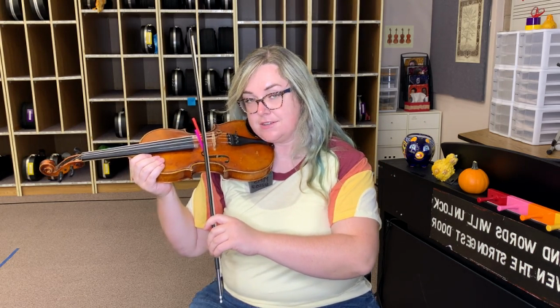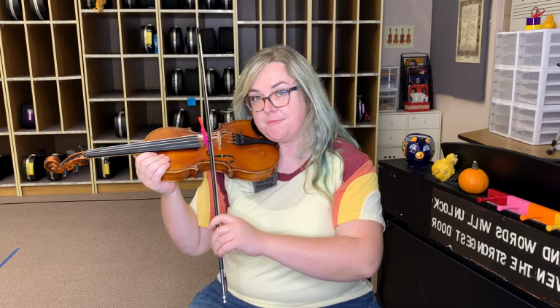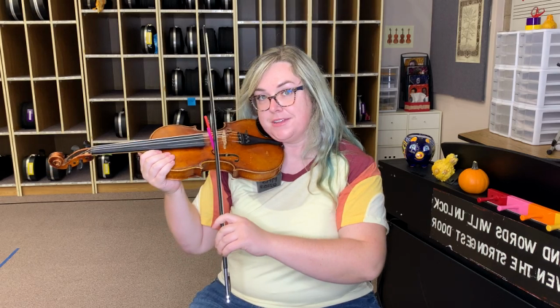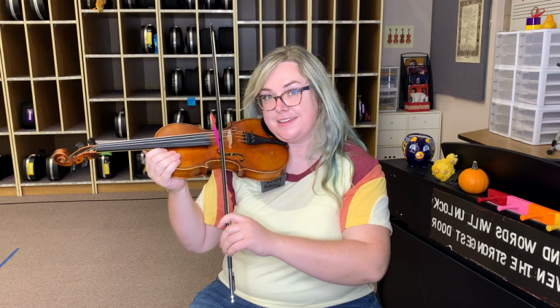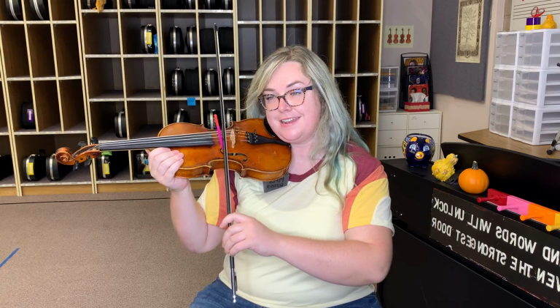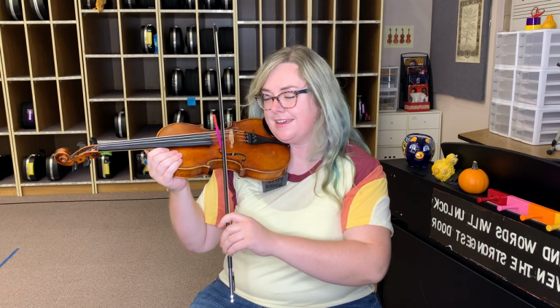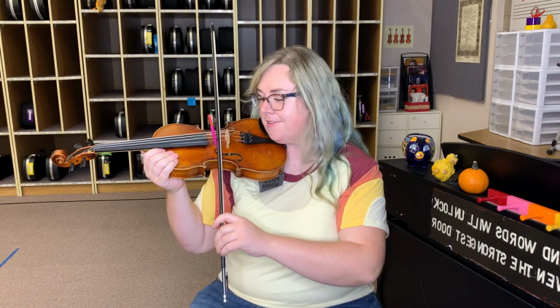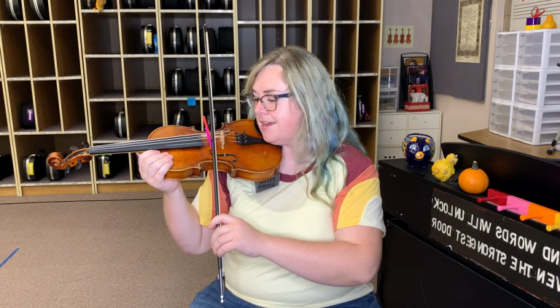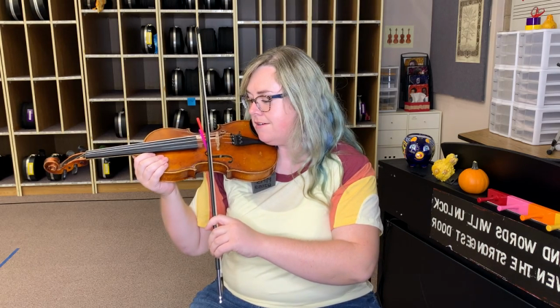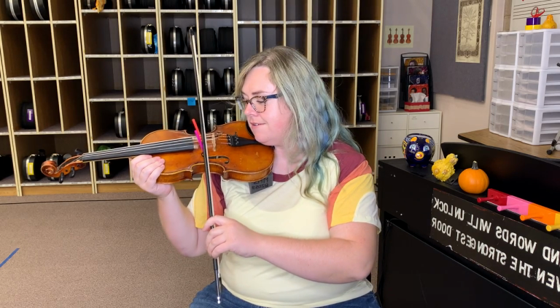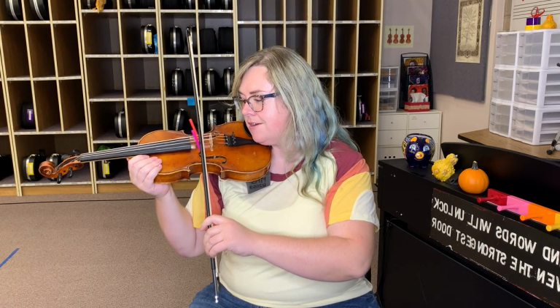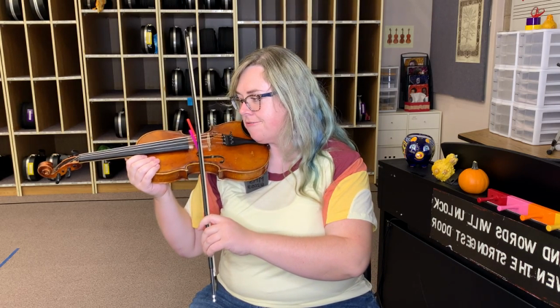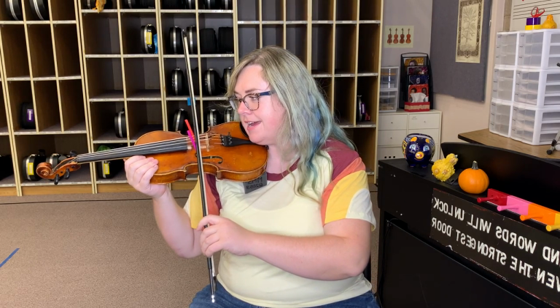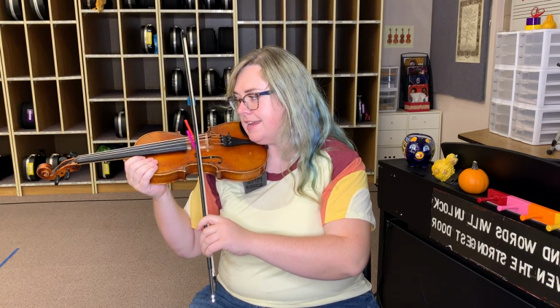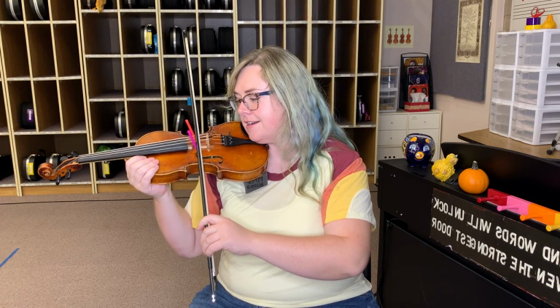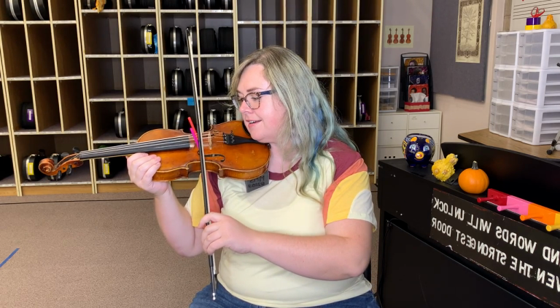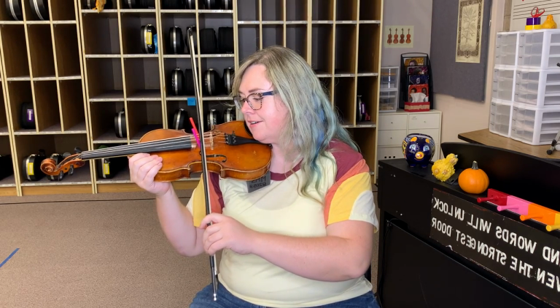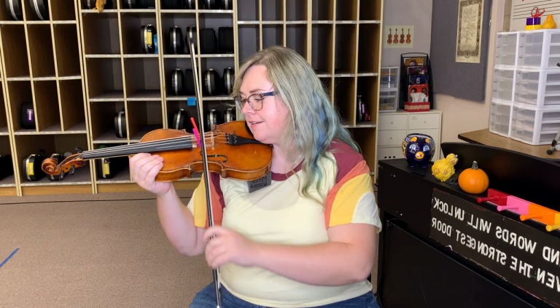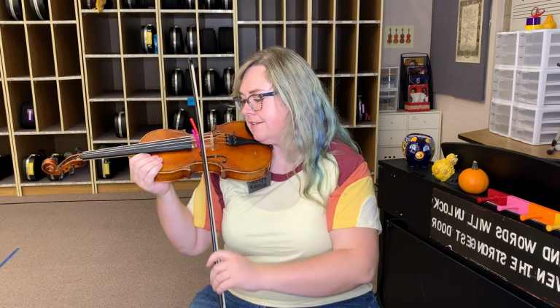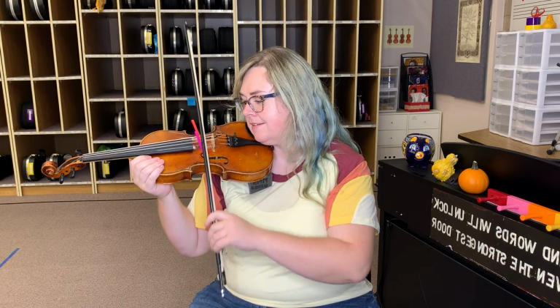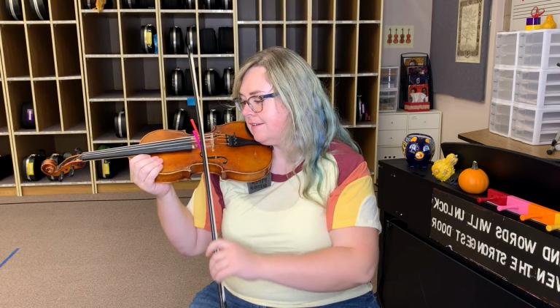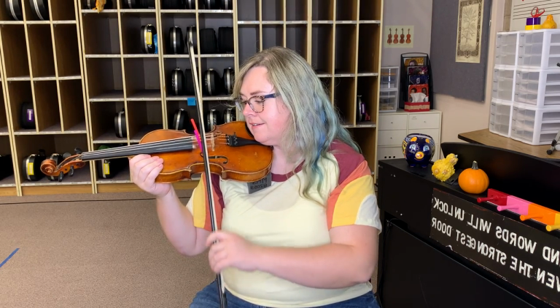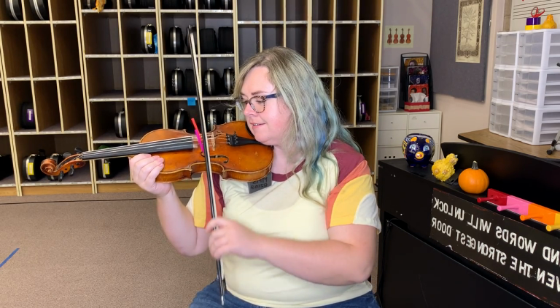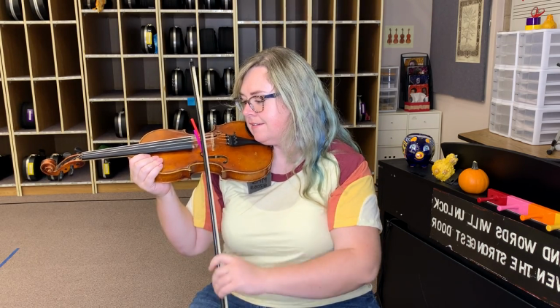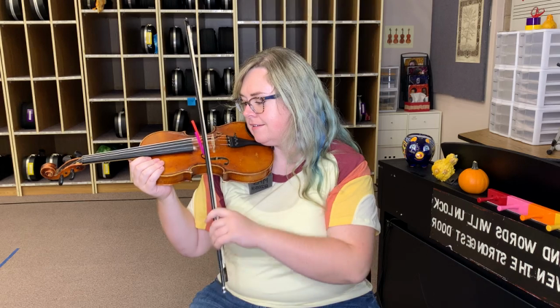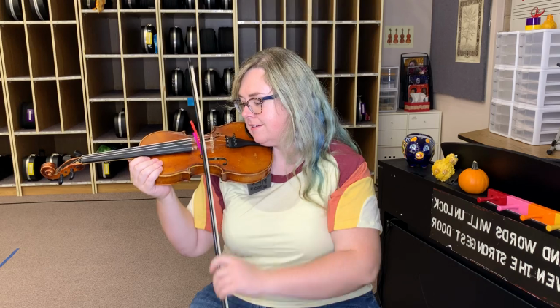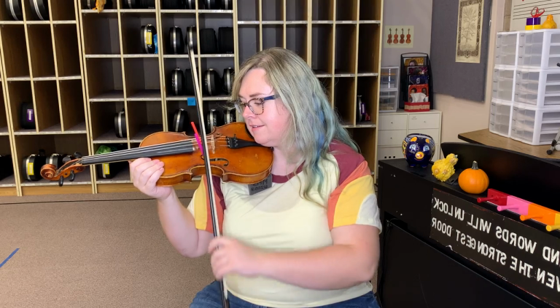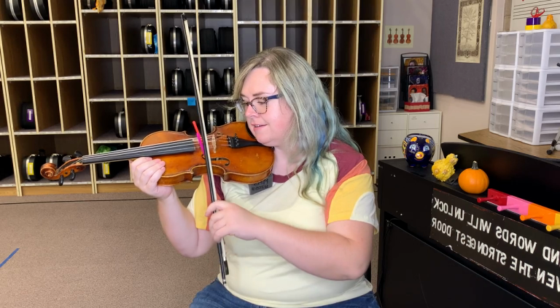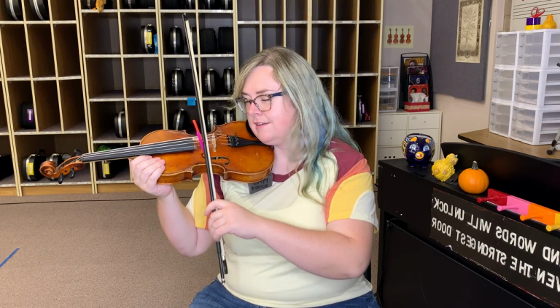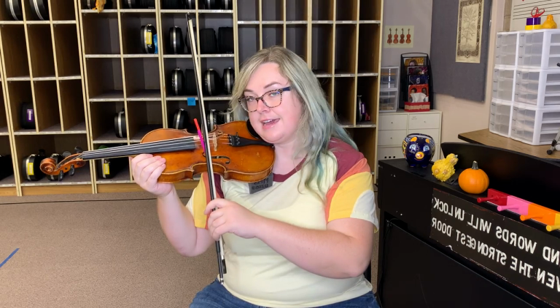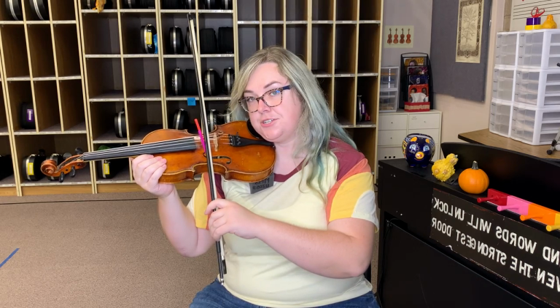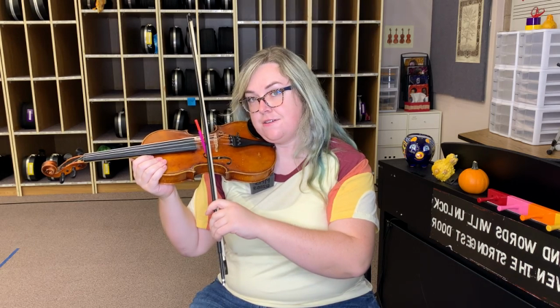Does your llama look good? Here we go. Ready, start. How'd you do?